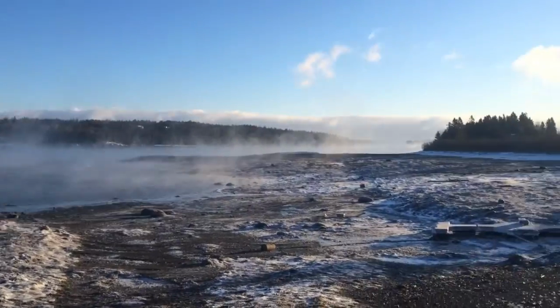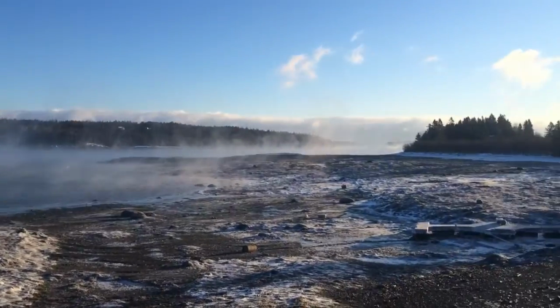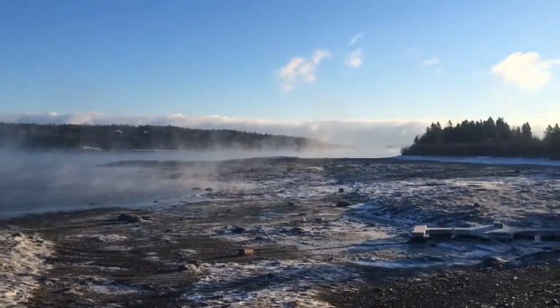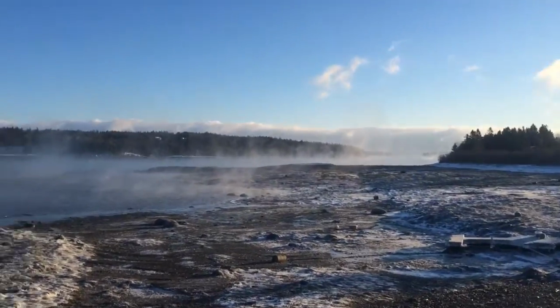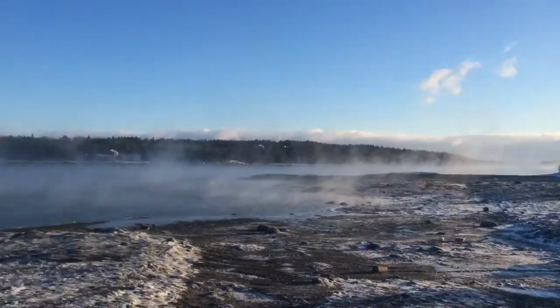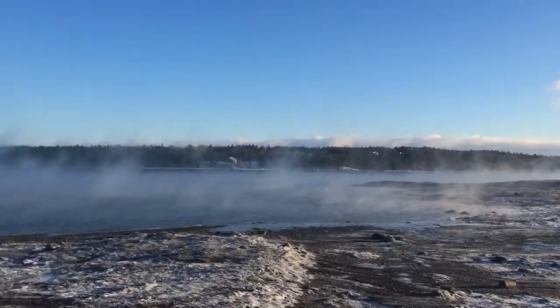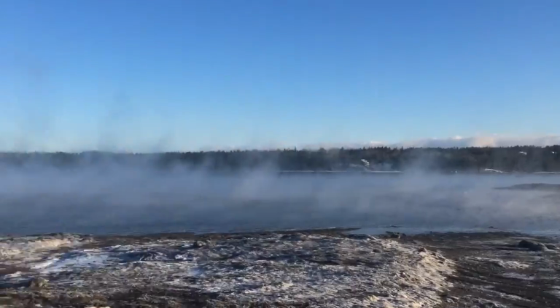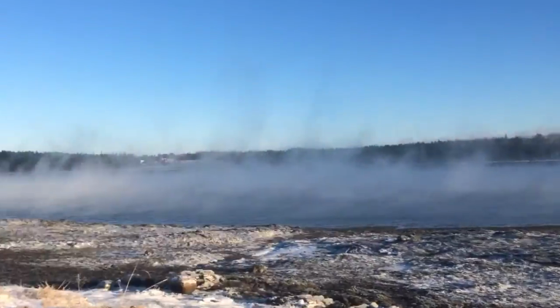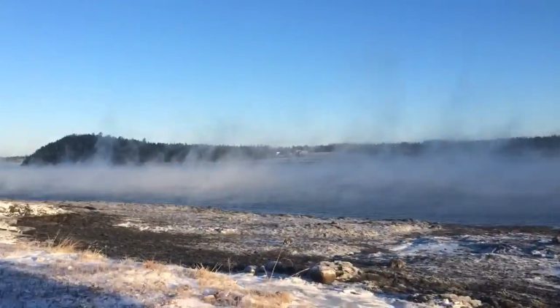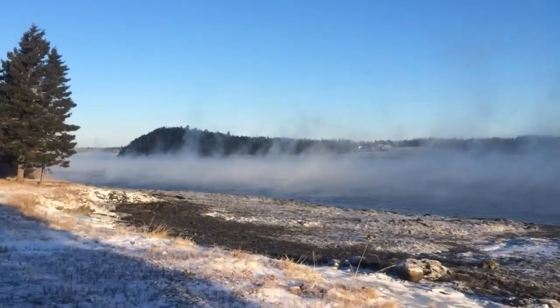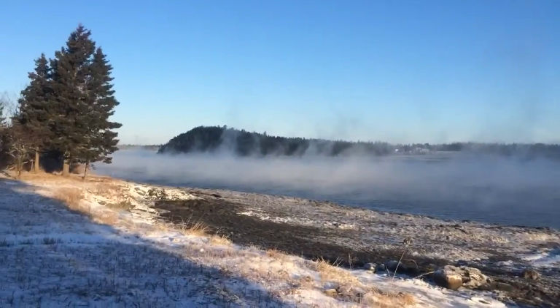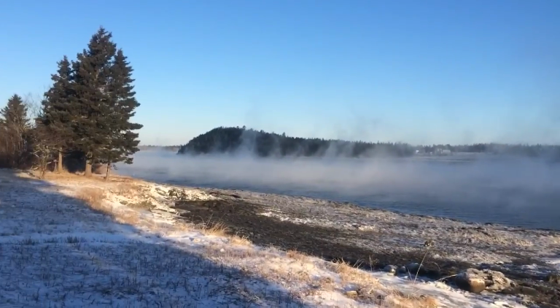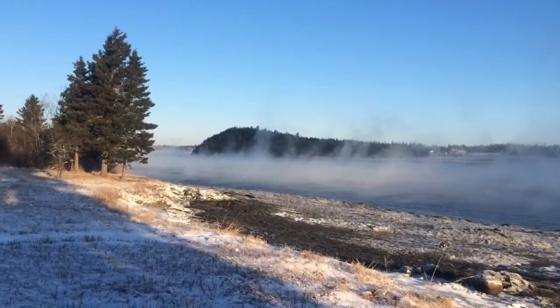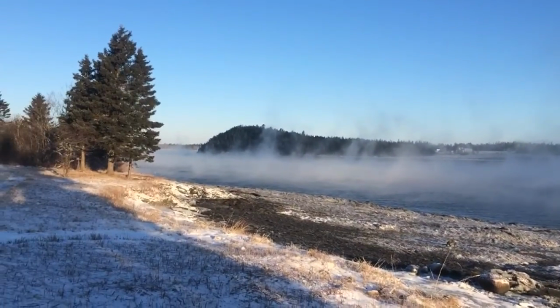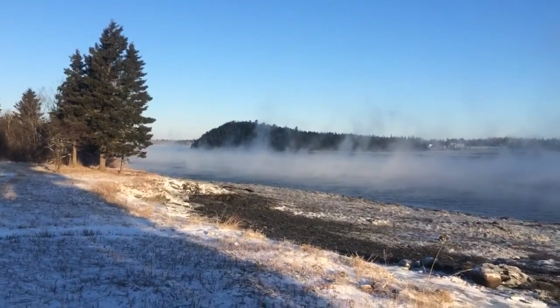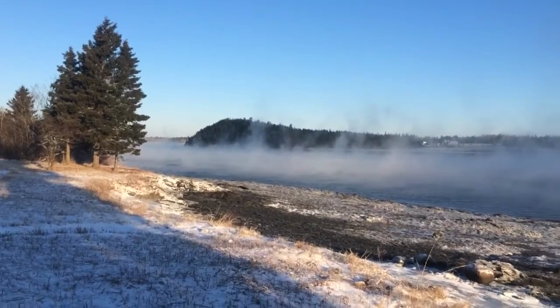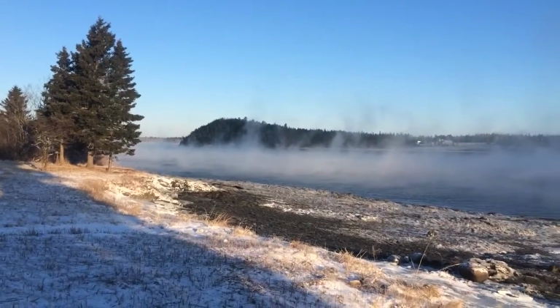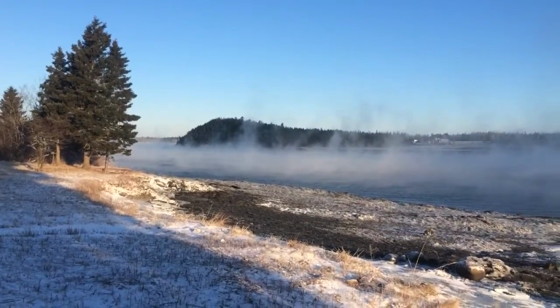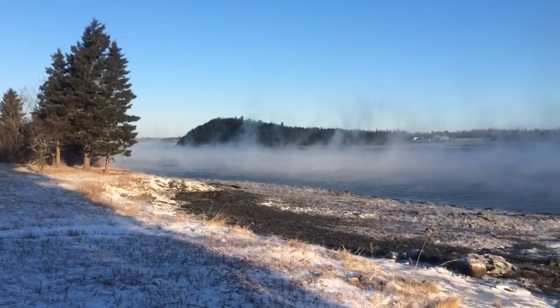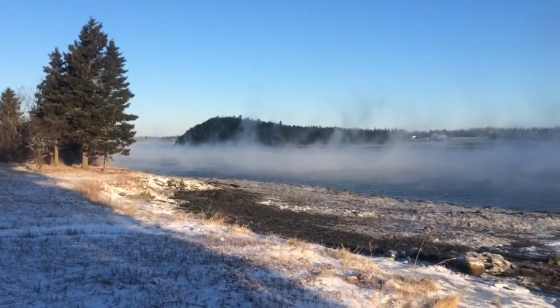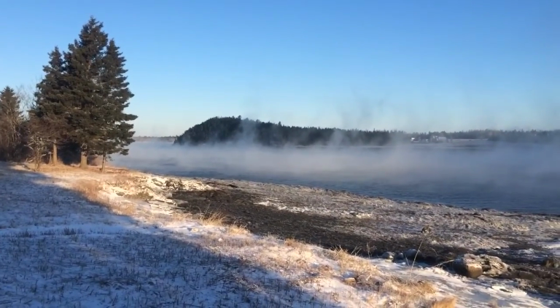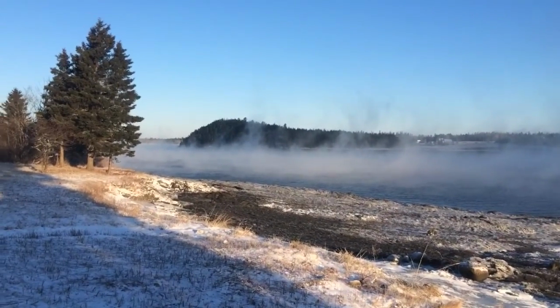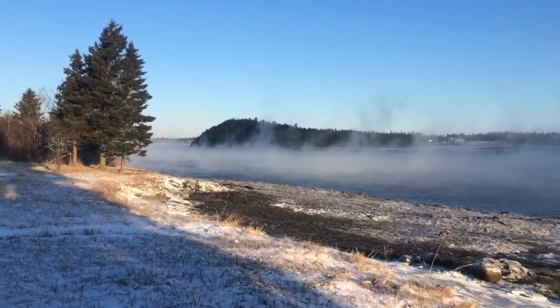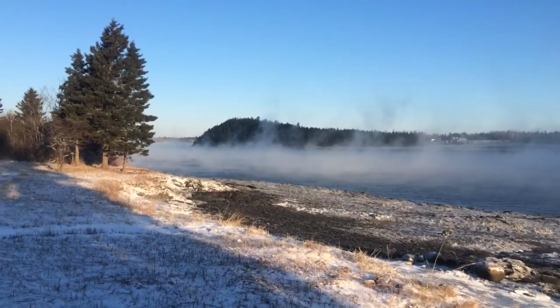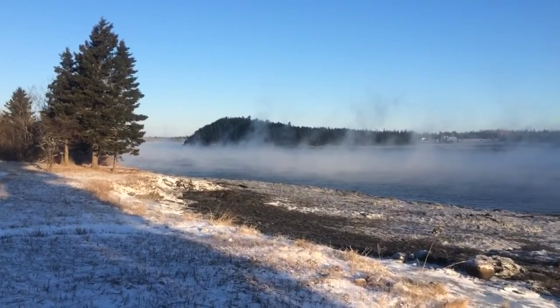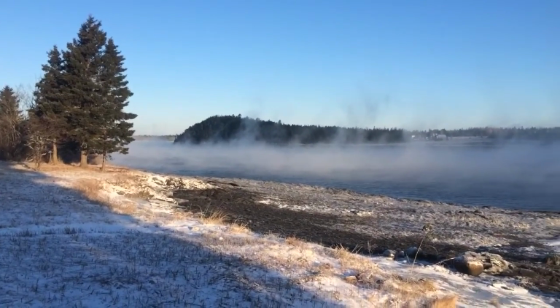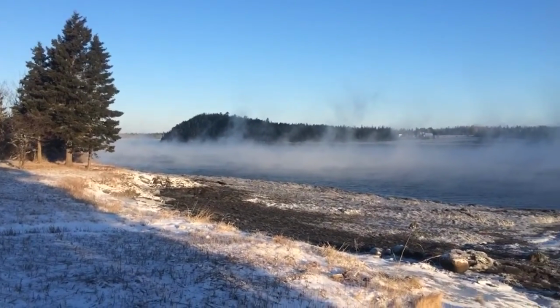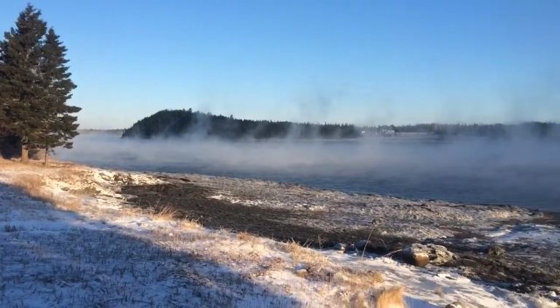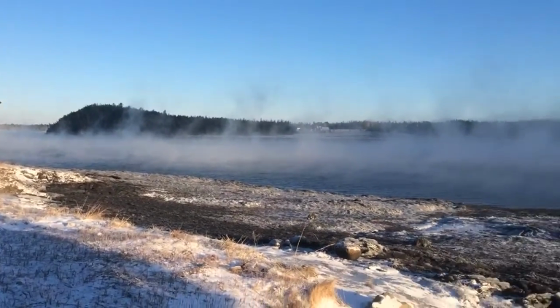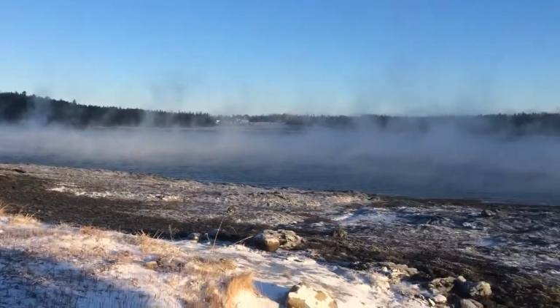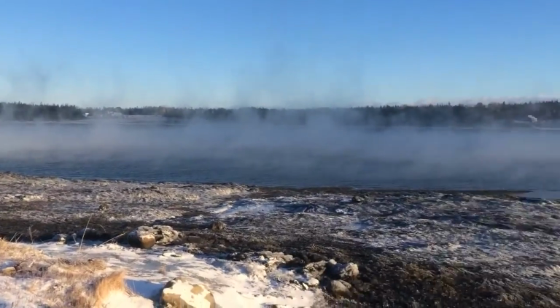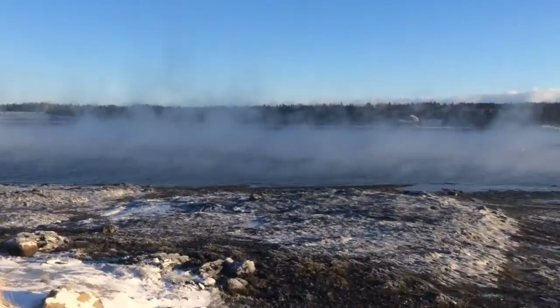I just want to get some footage of this awesome sea smoke coming off the water.